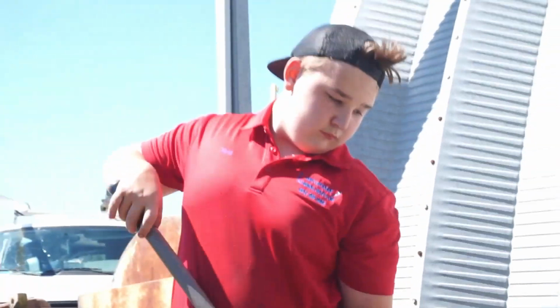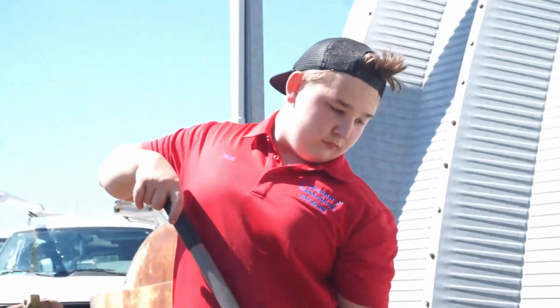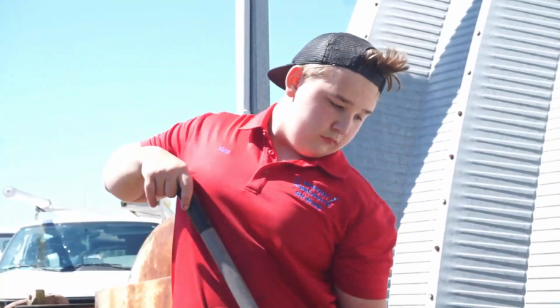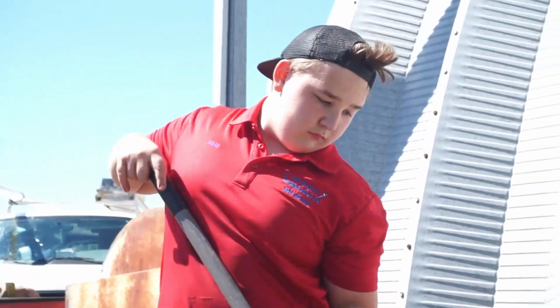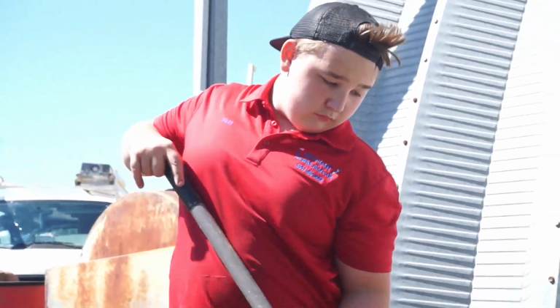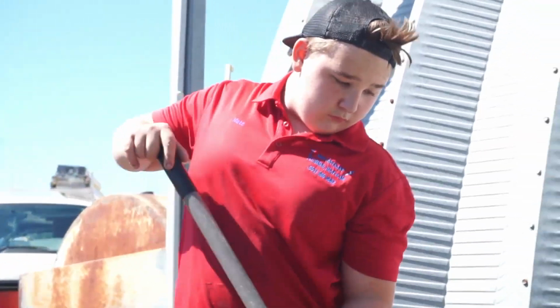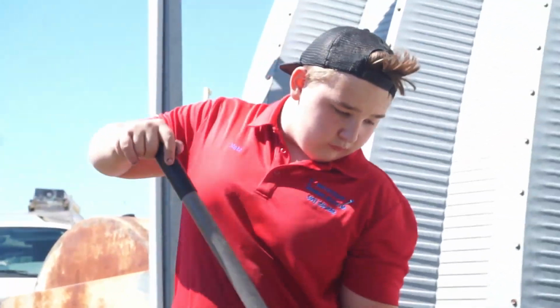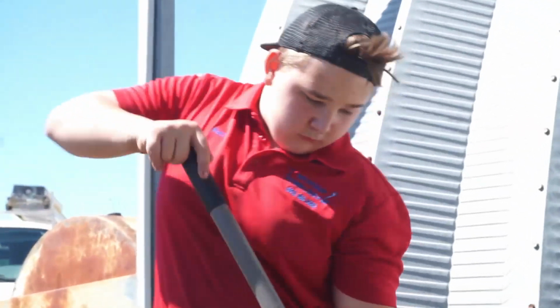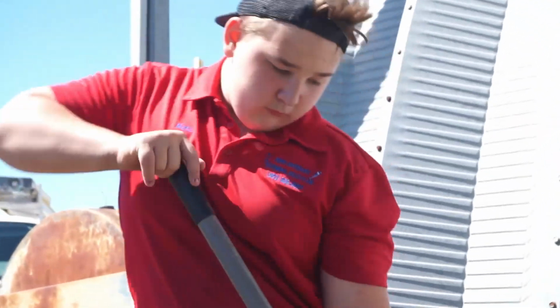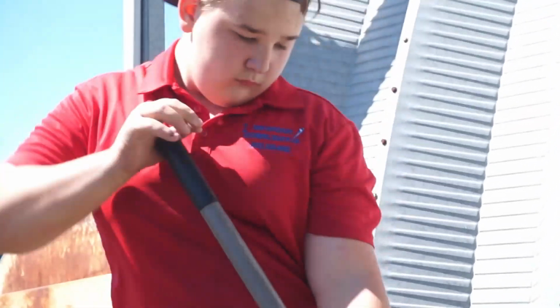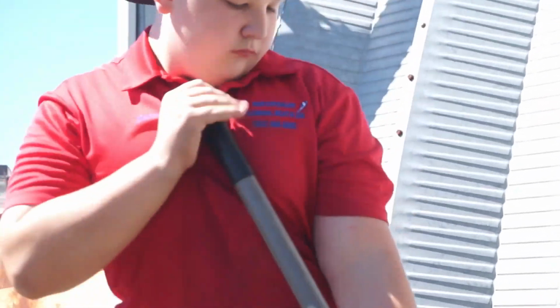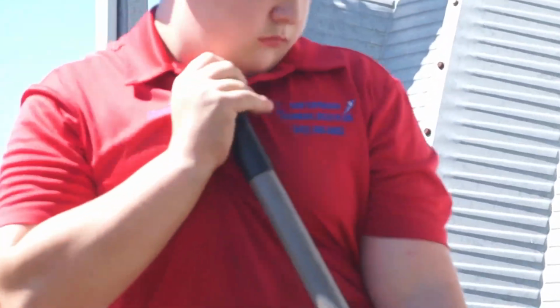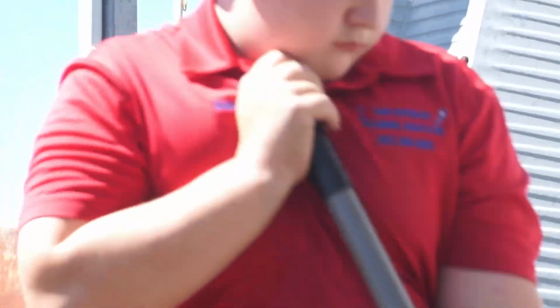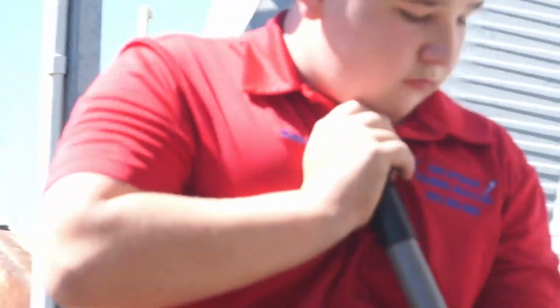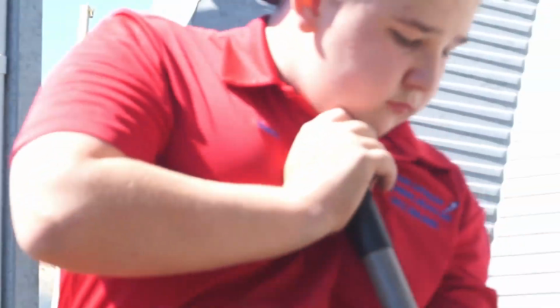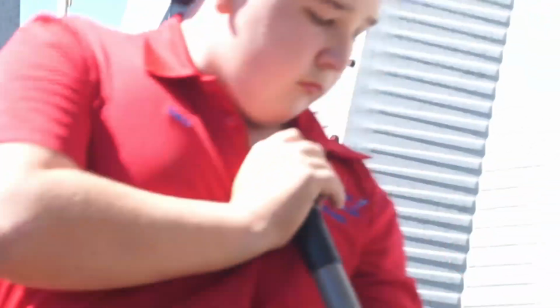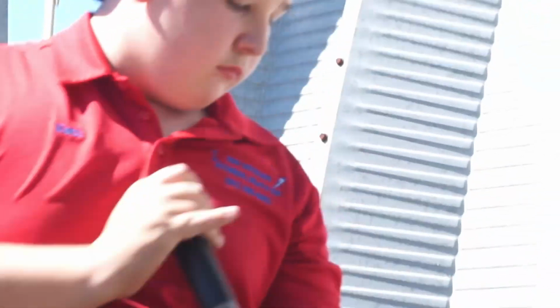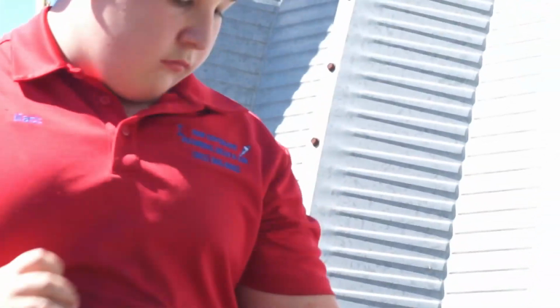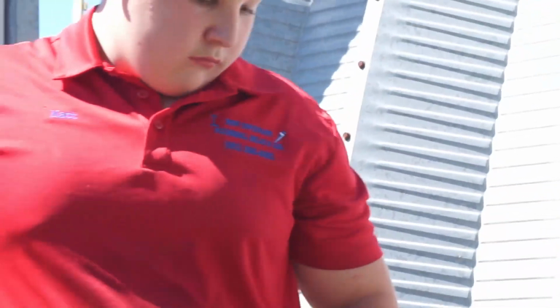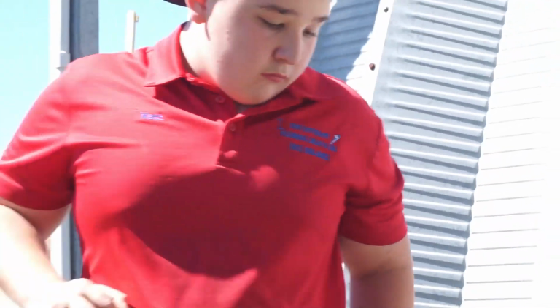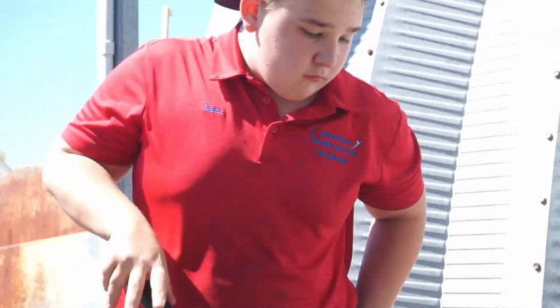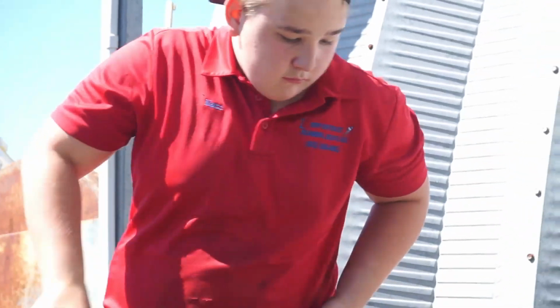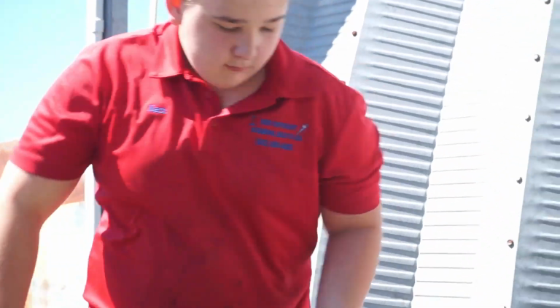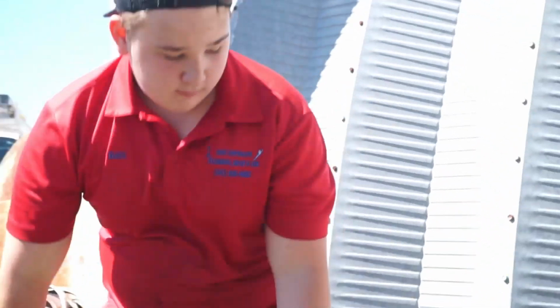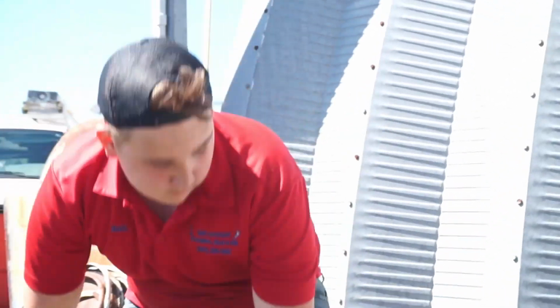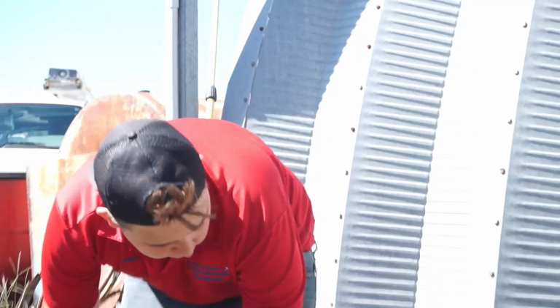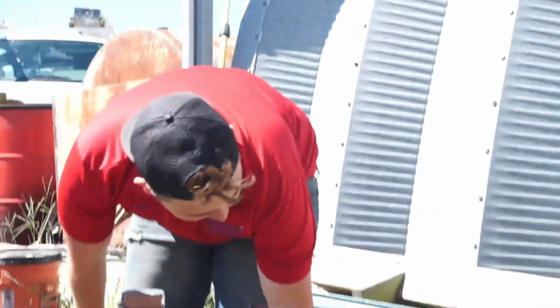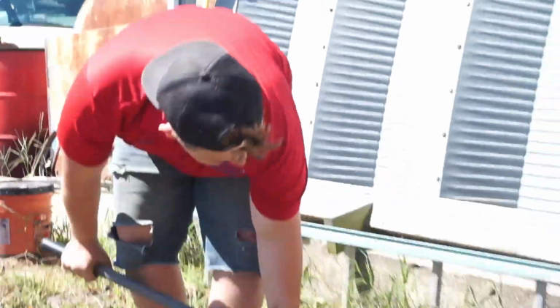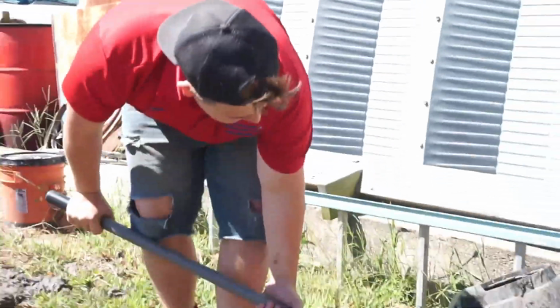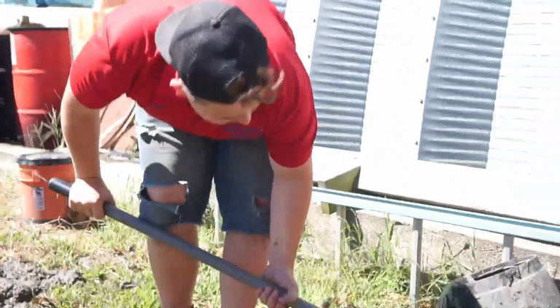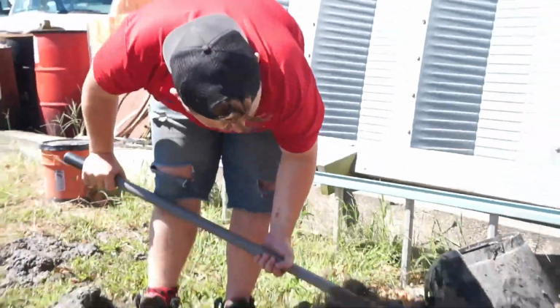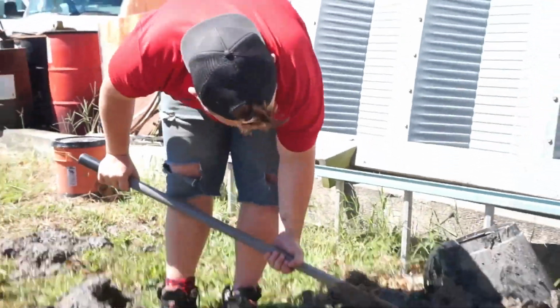We're putting in the mud. Look at Matt putting in the work.